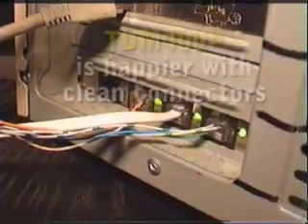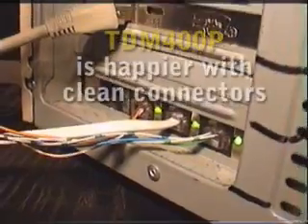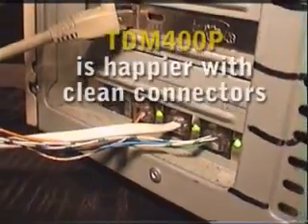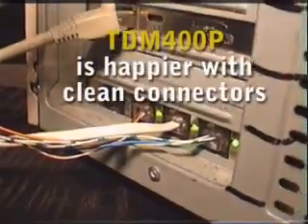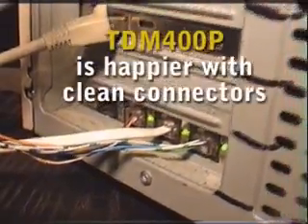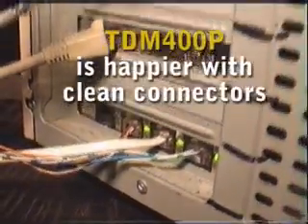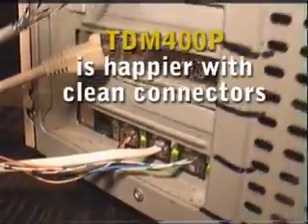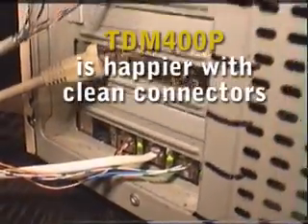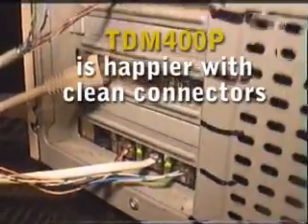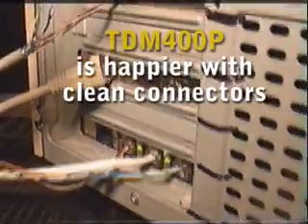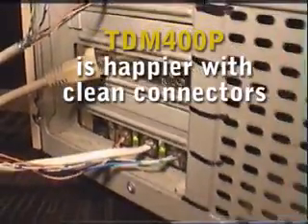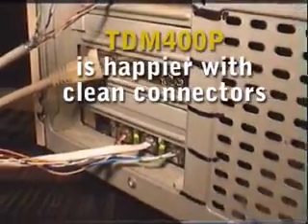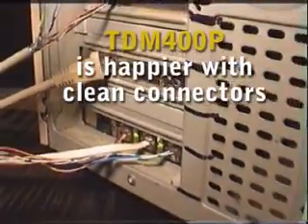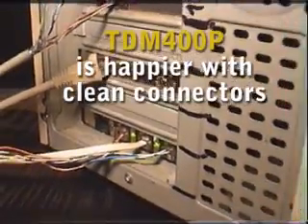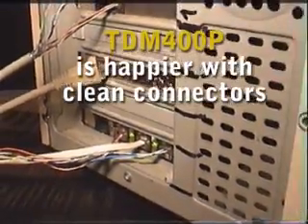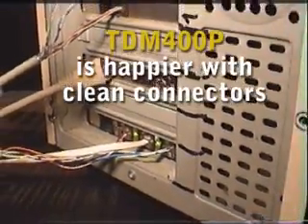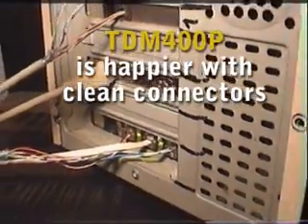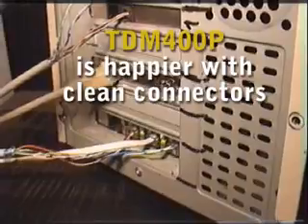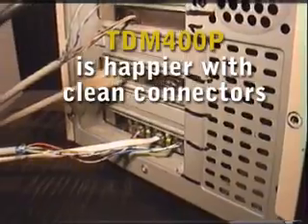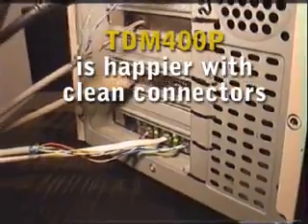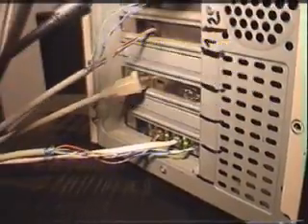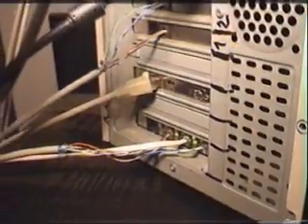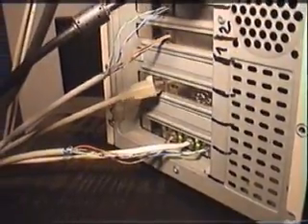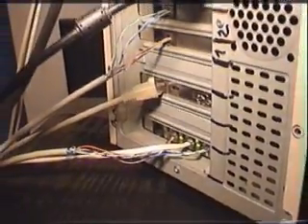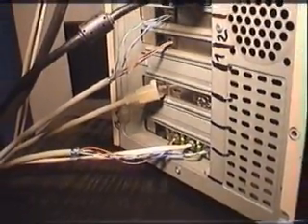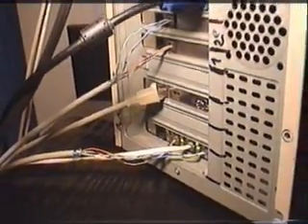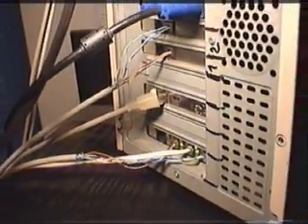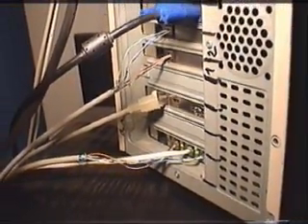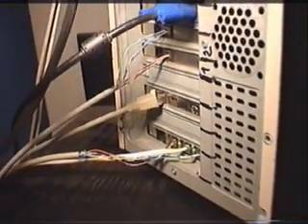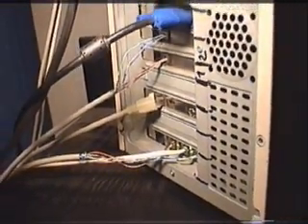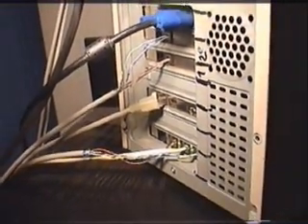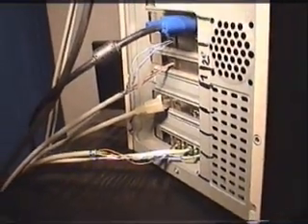If you're using FXS or FXO cards, you'll want to make sure the cables arriving at these are nicely done as well.